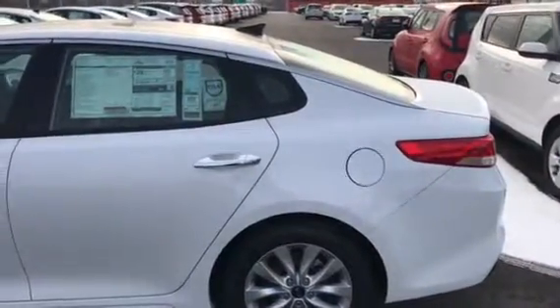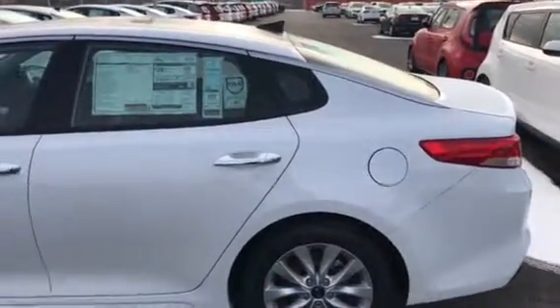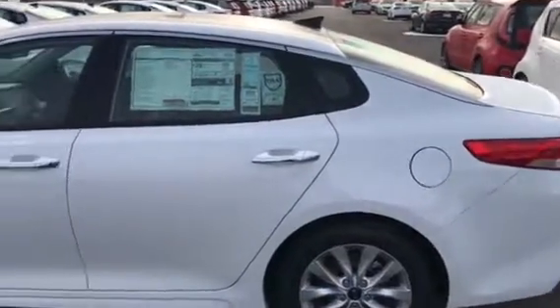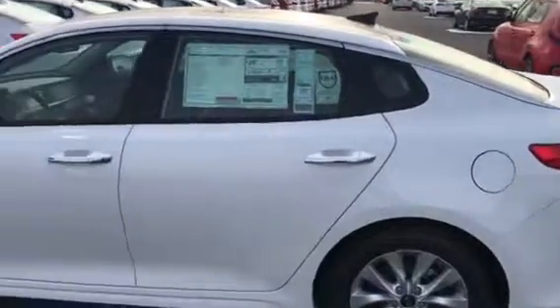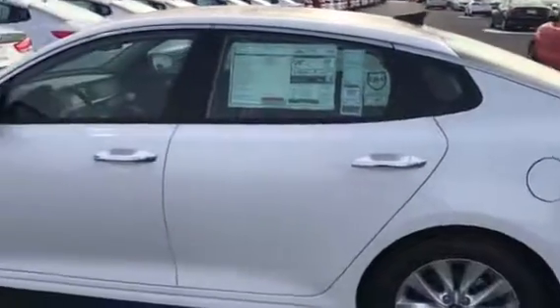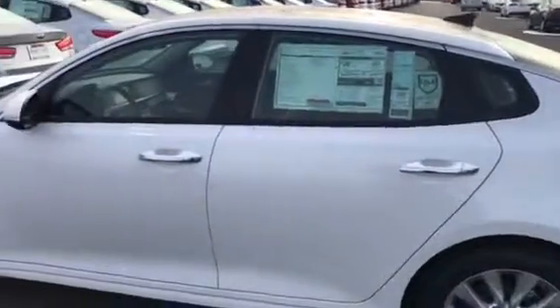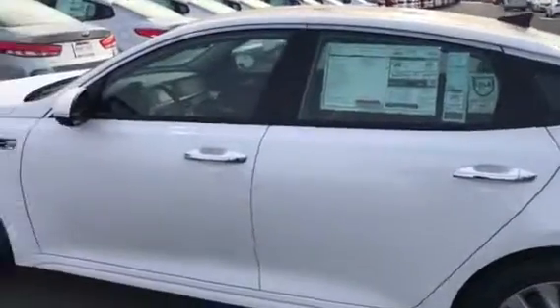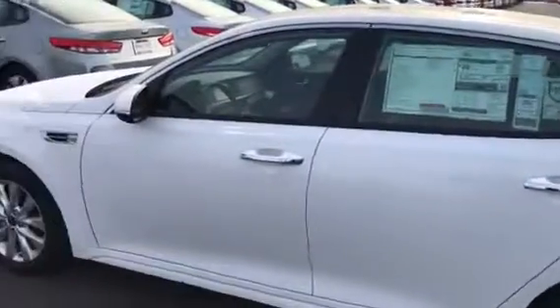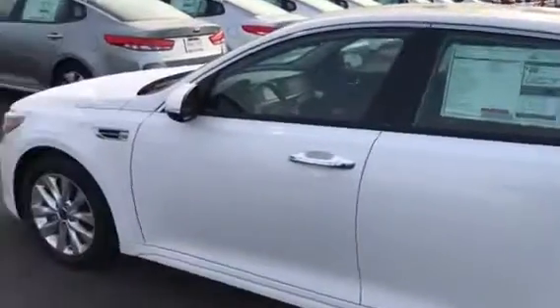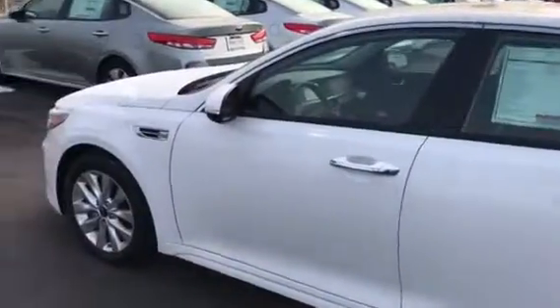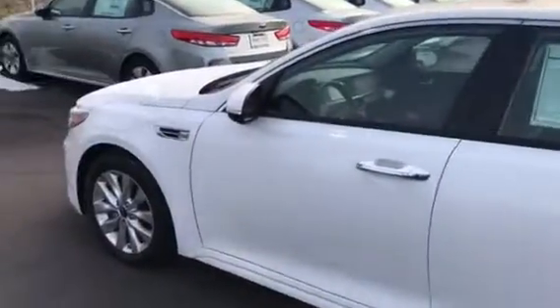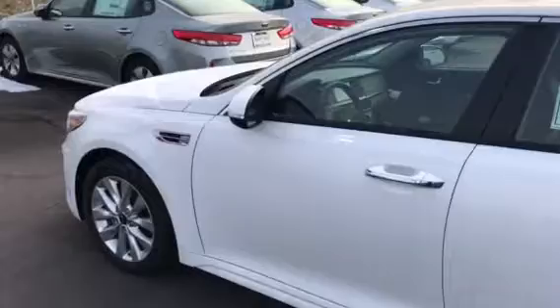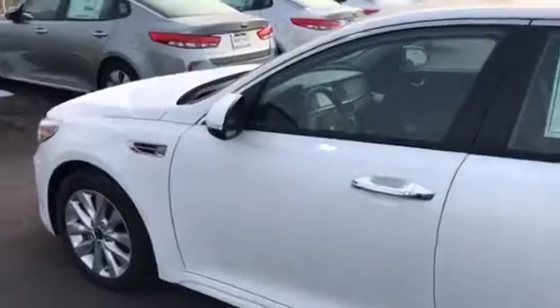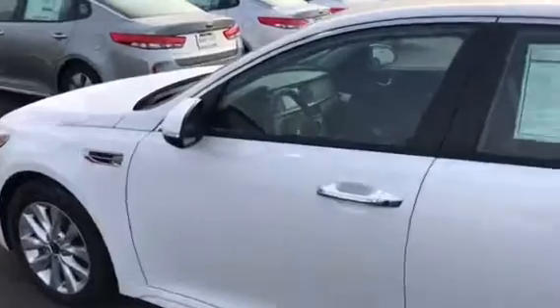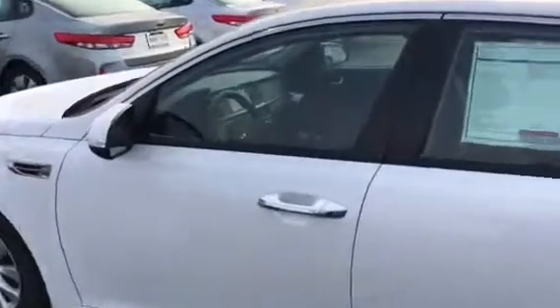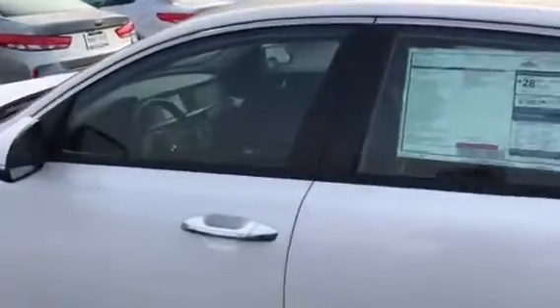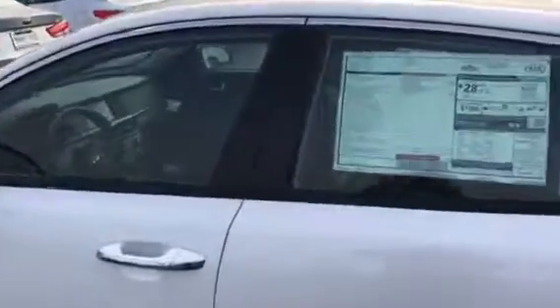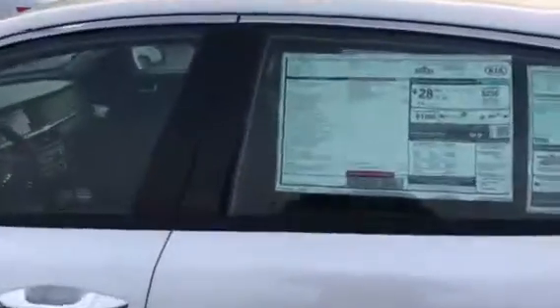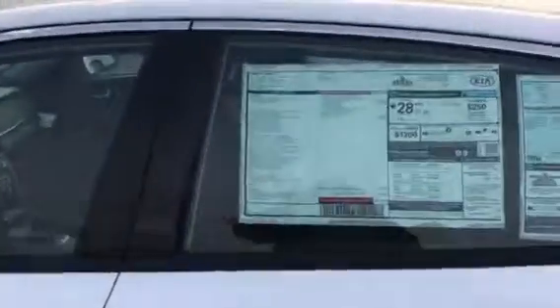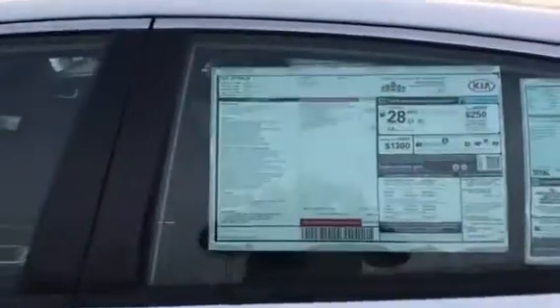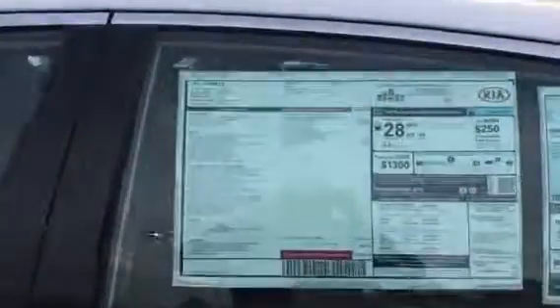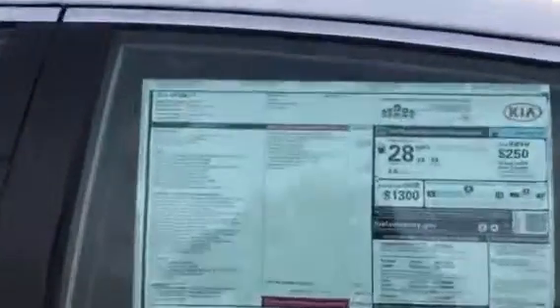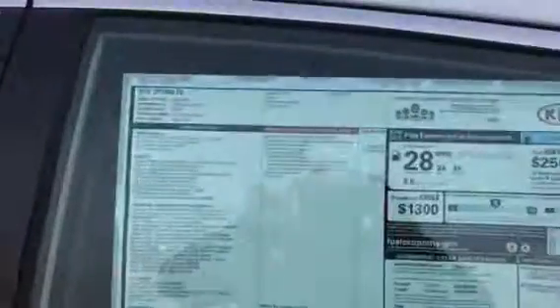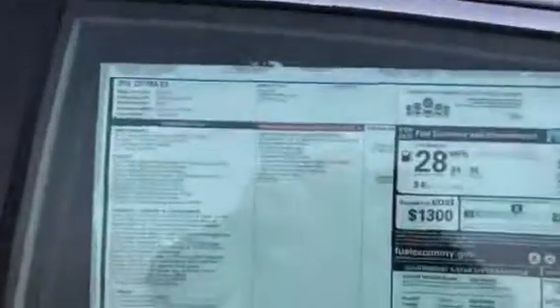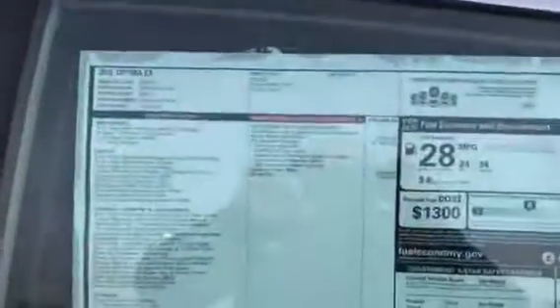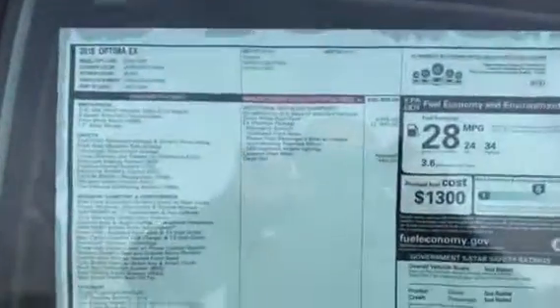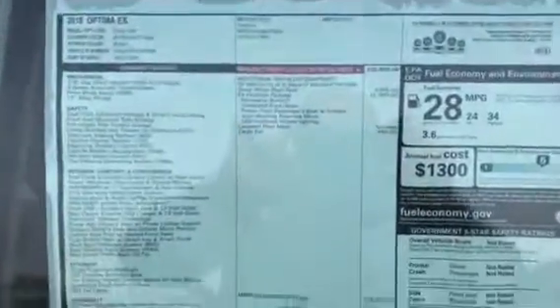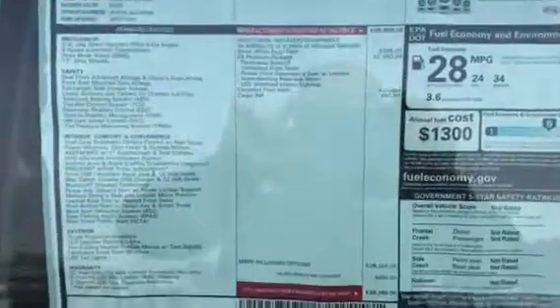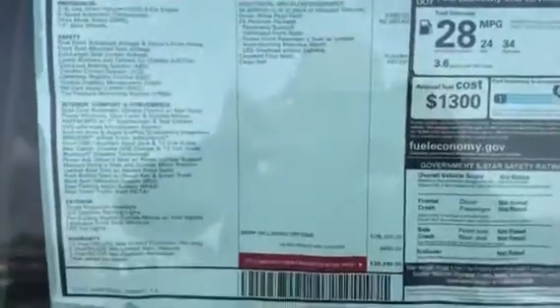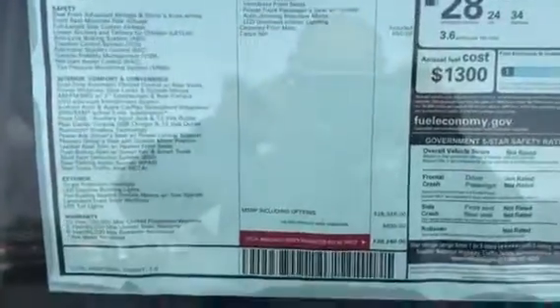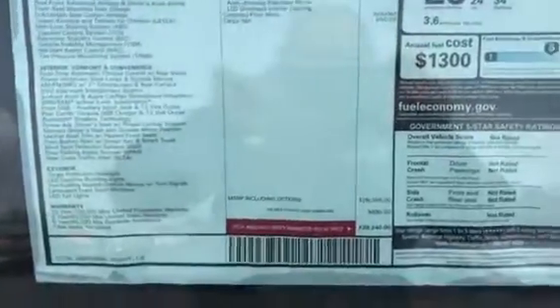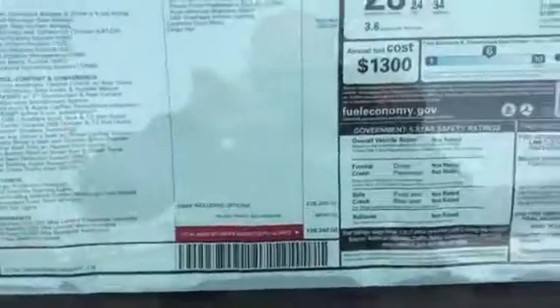Hi, this is Larry with Young Kia in Layton. Just wanted to send you a quick VIP video of a Kia Optima. Here's a look at the sticker on this one.